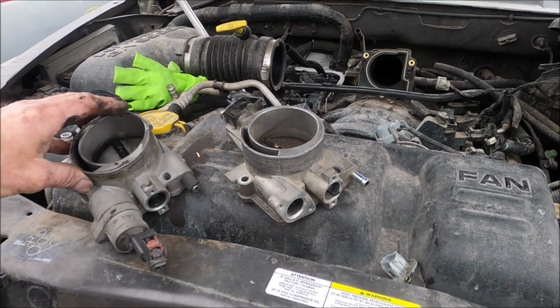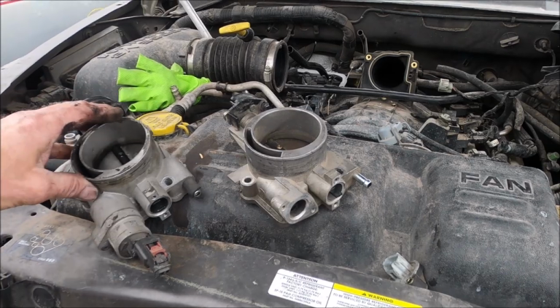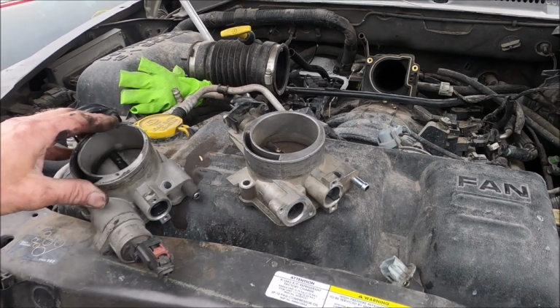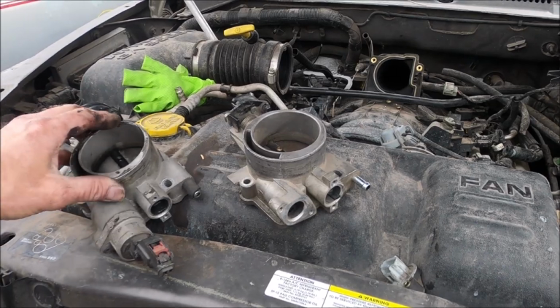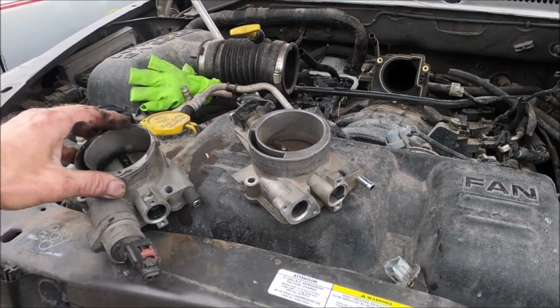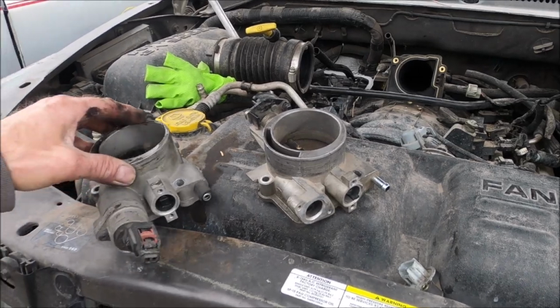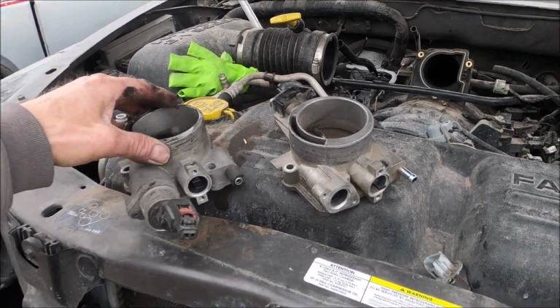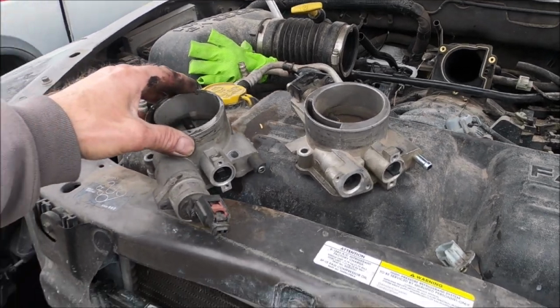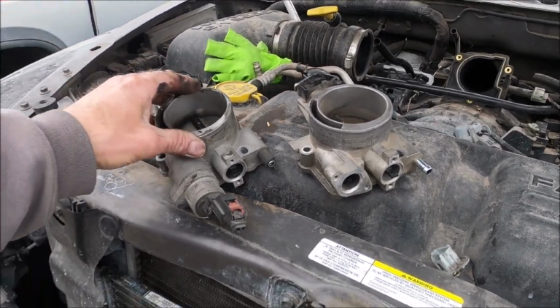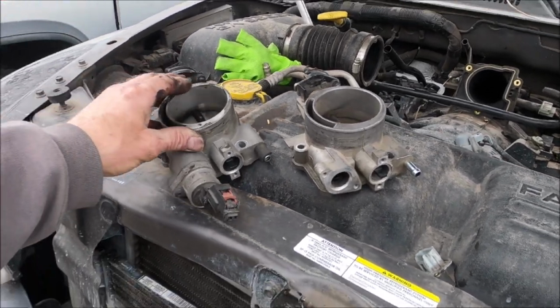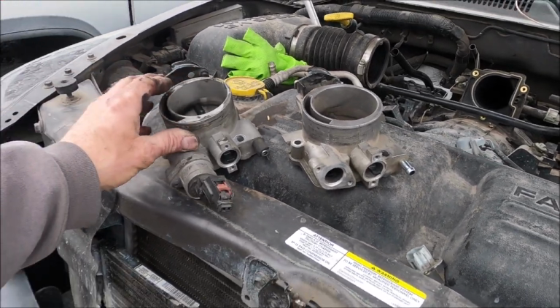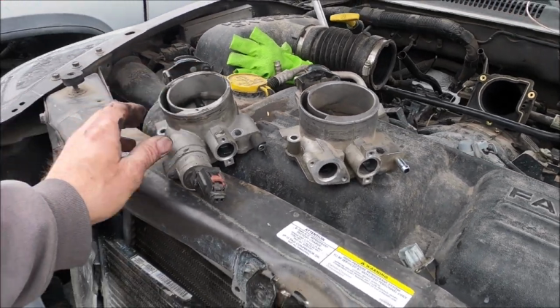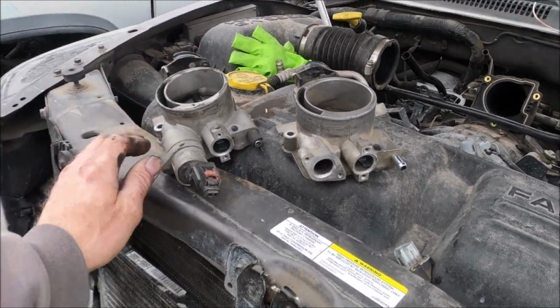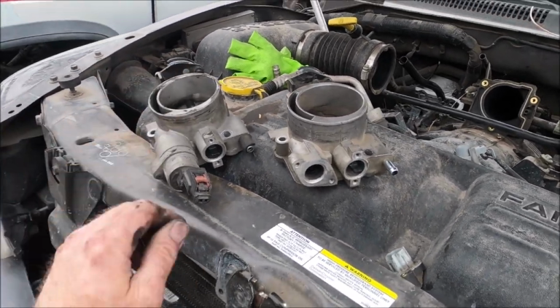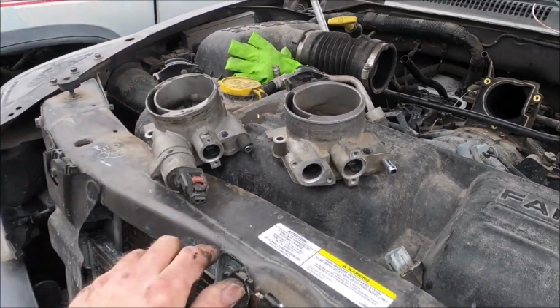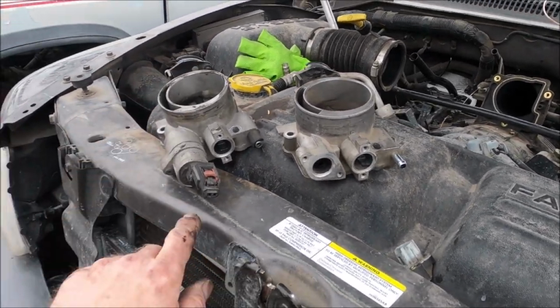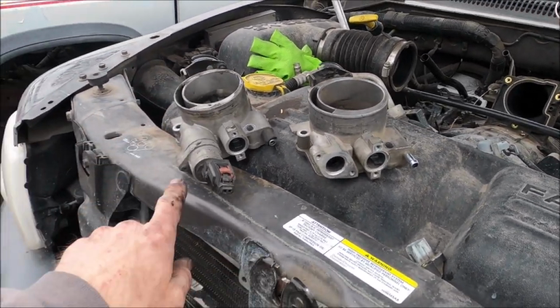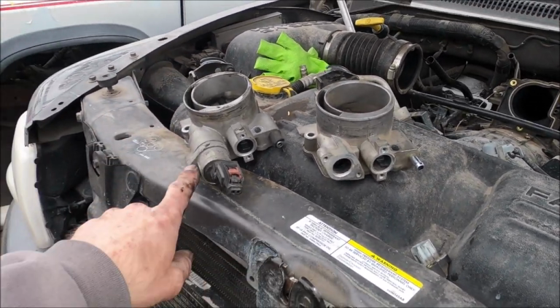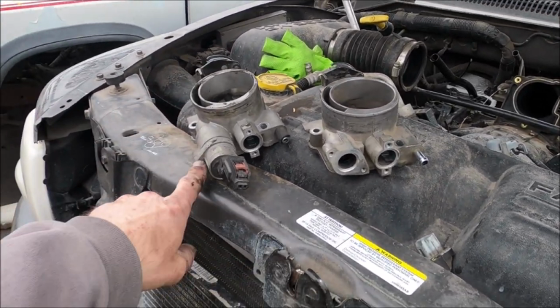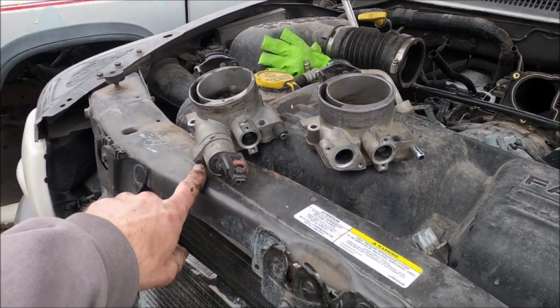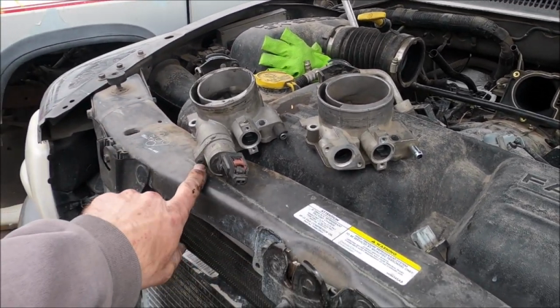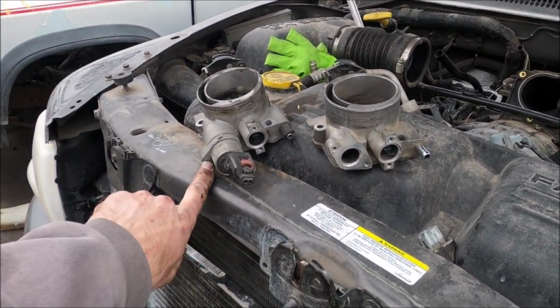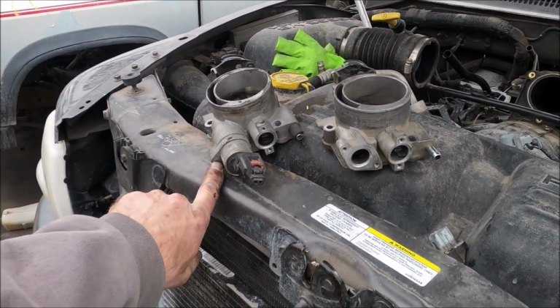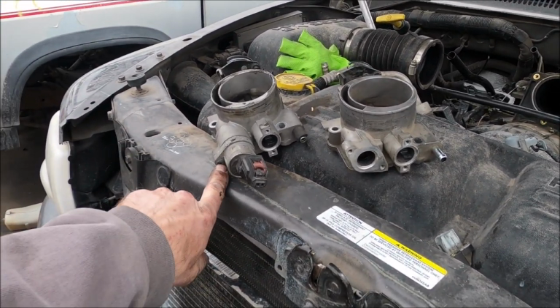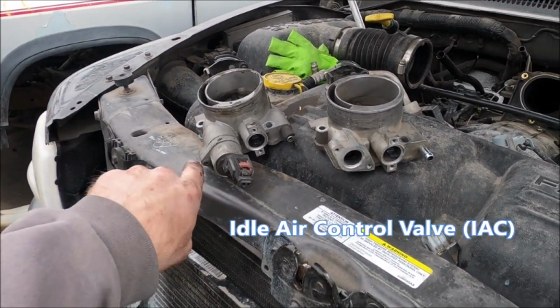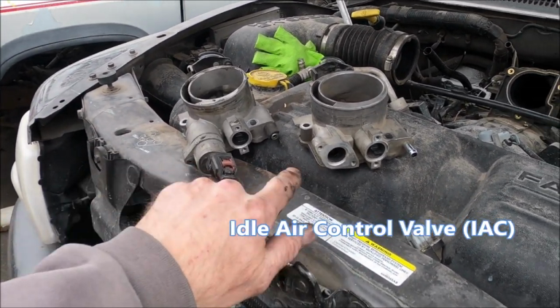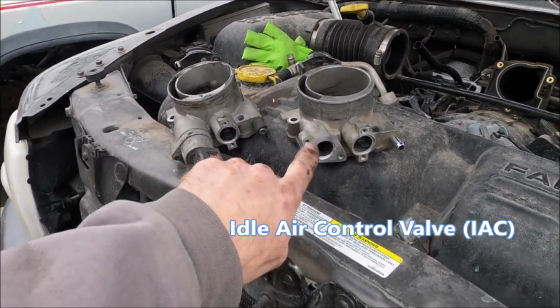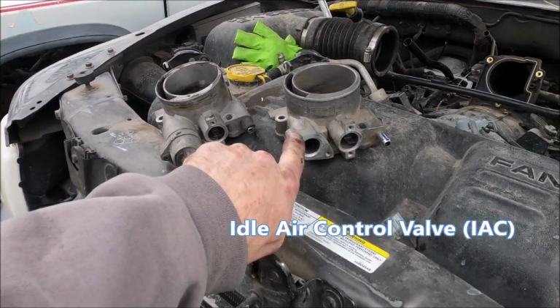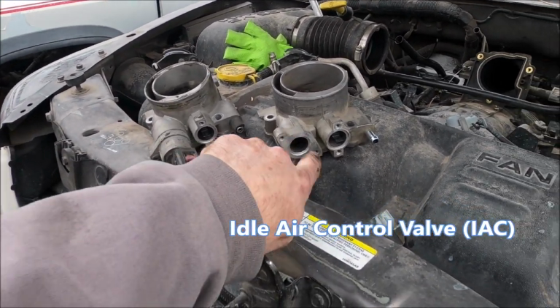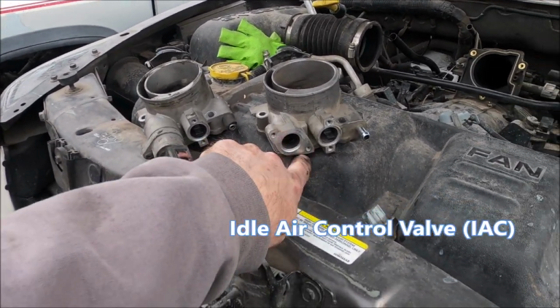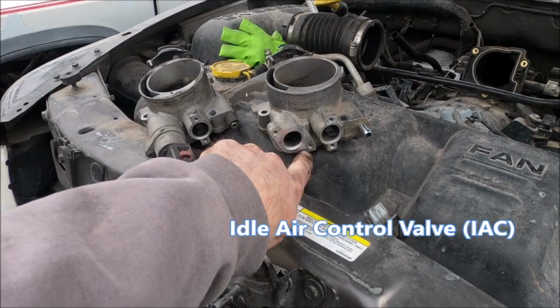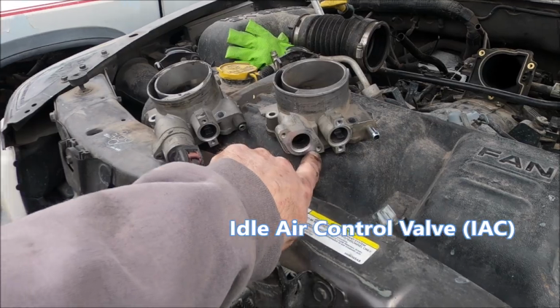There are the two different throttle bodies right there — the one-bolt and the two-bolt.